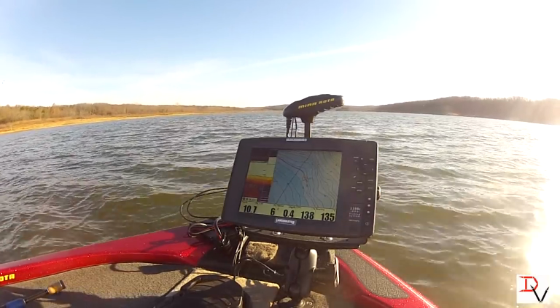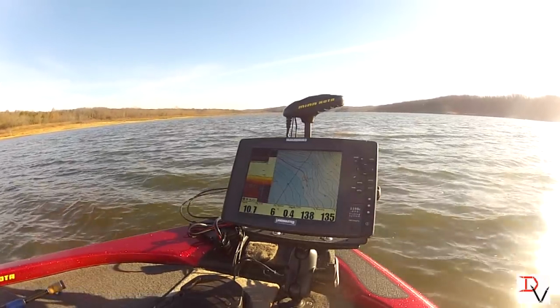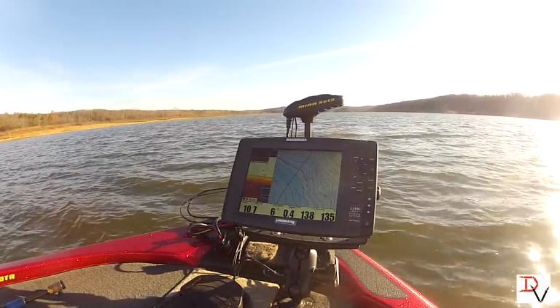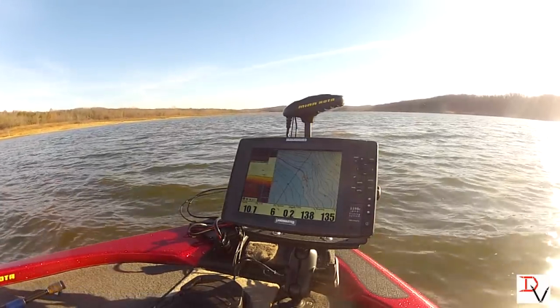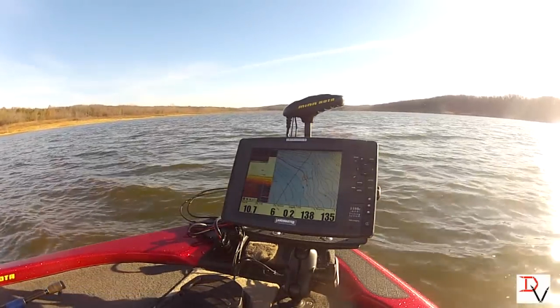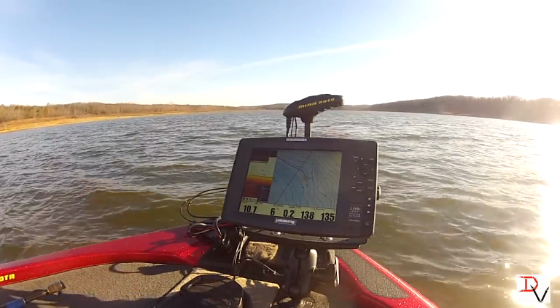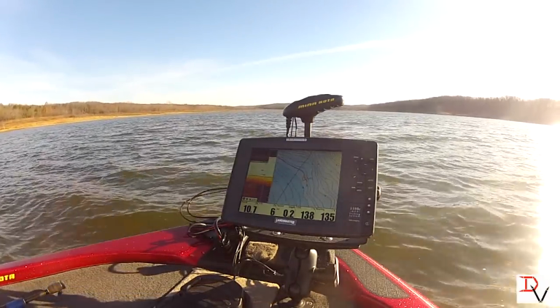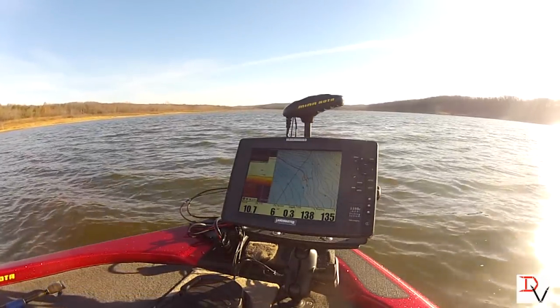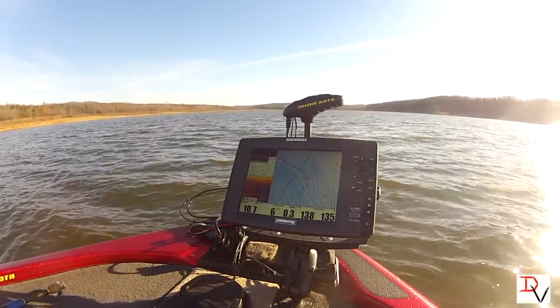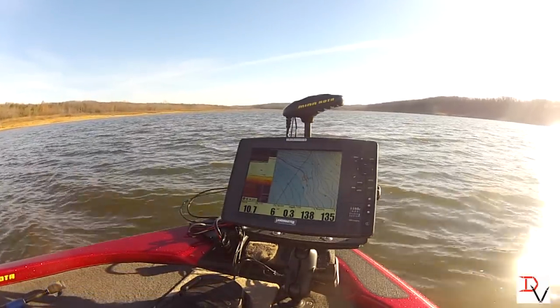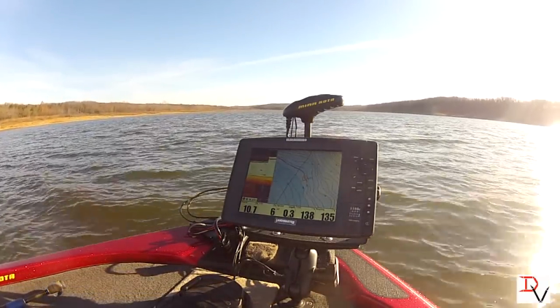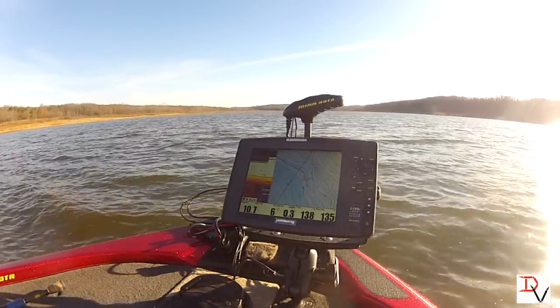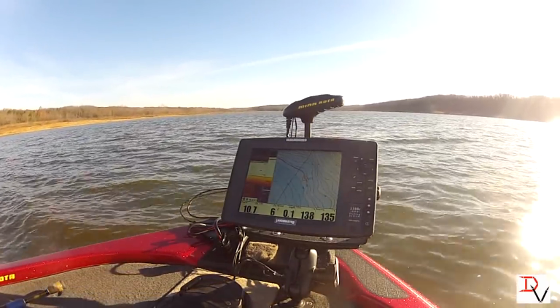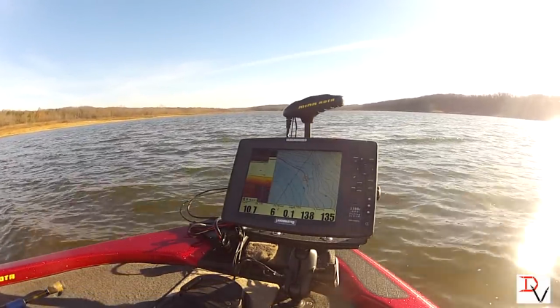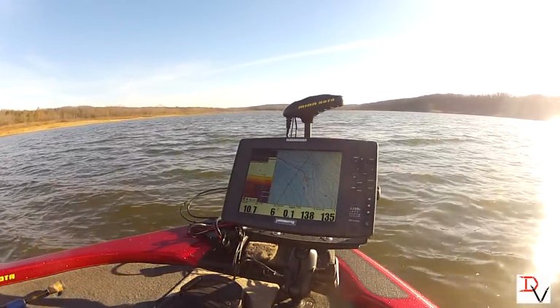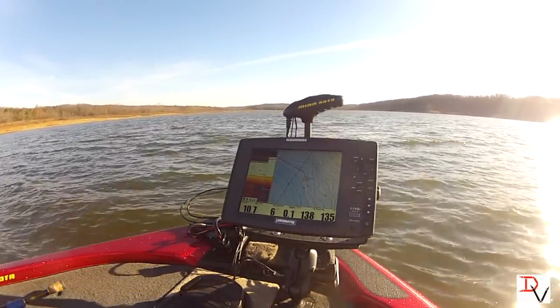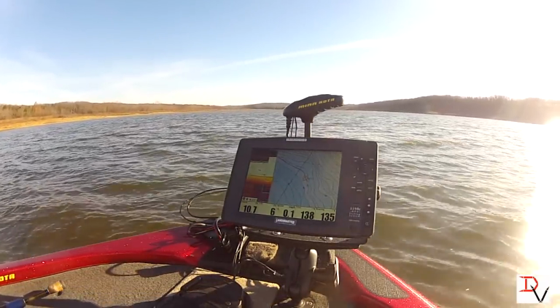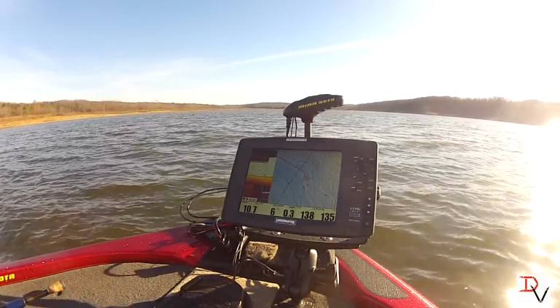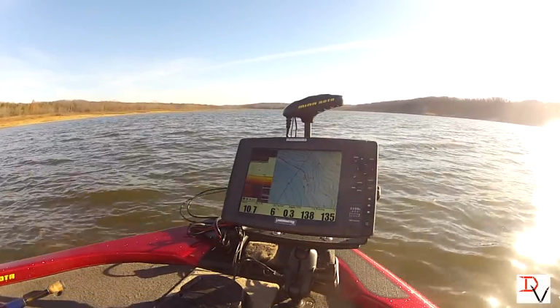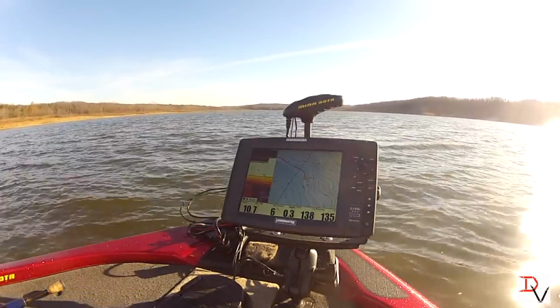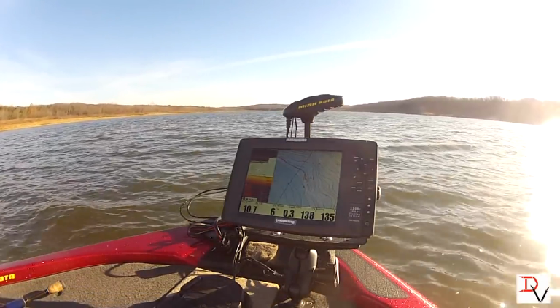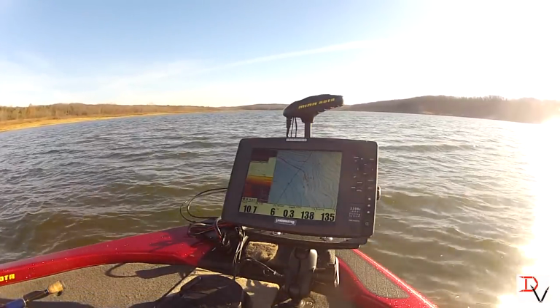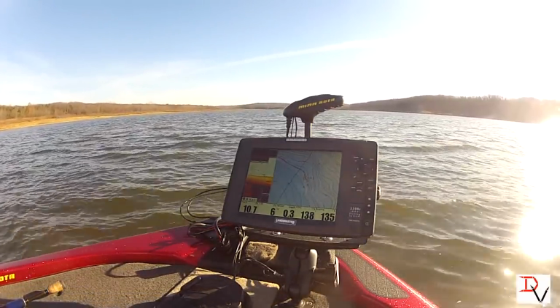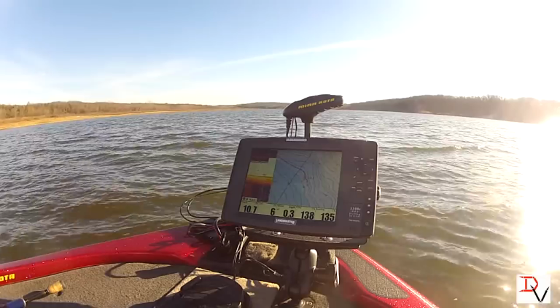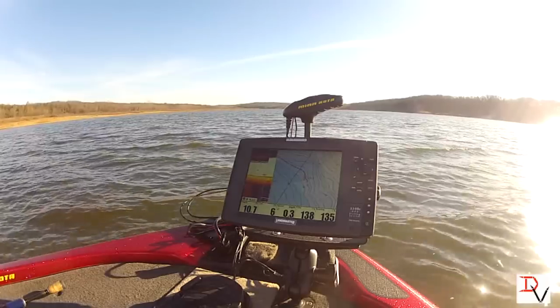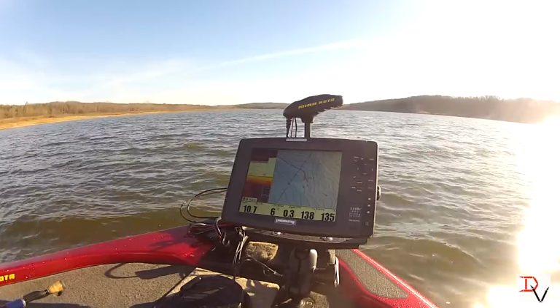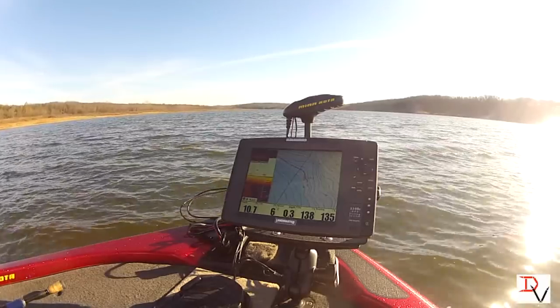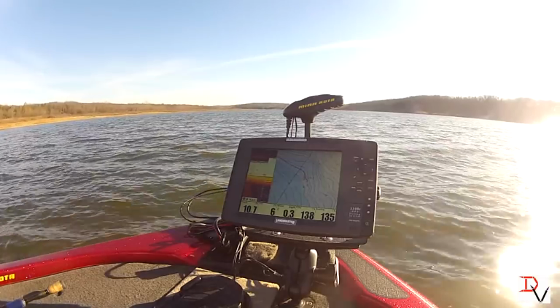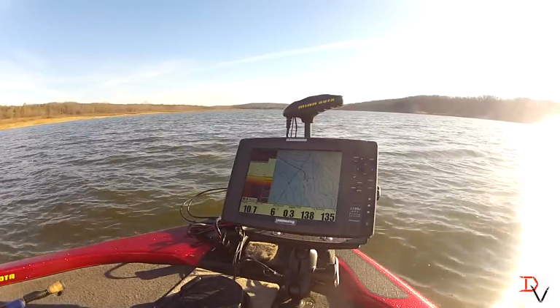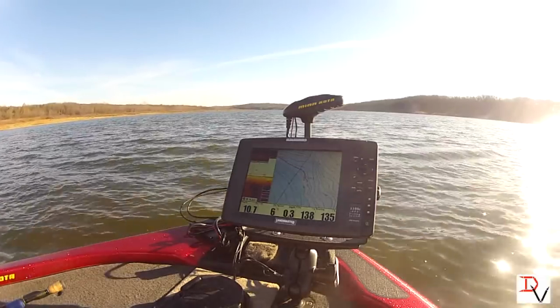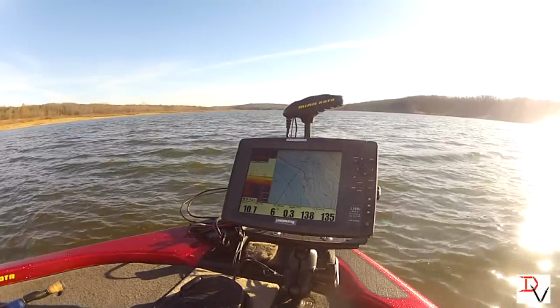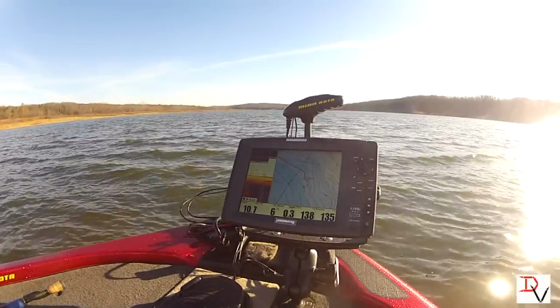Watch that Spot Lock as it controls the head of that trolling motor while we're sitting here in the wind. I'm going to try to catch another fish here.